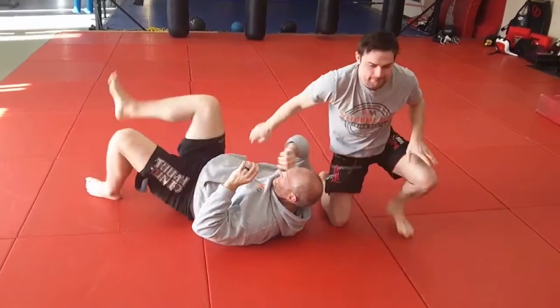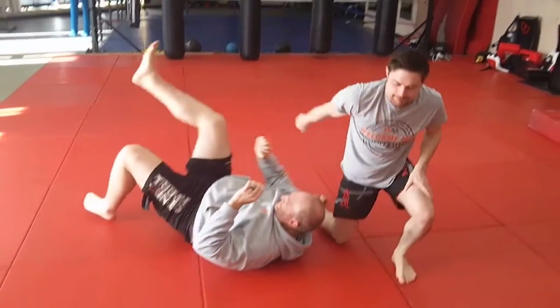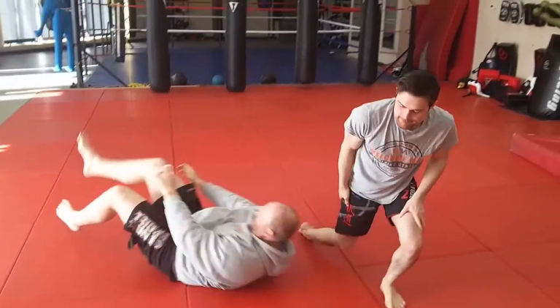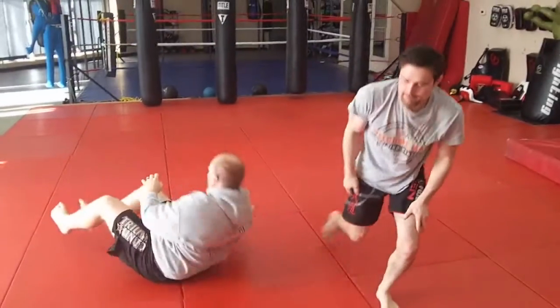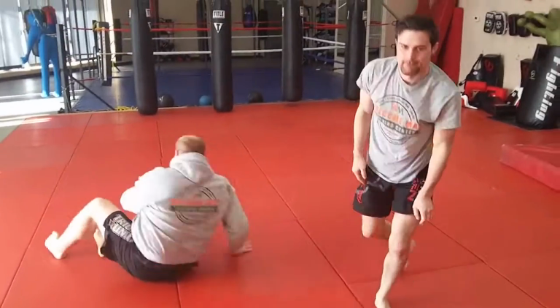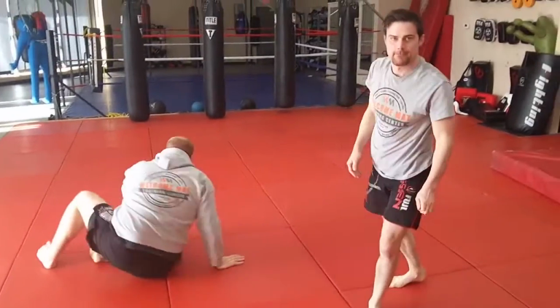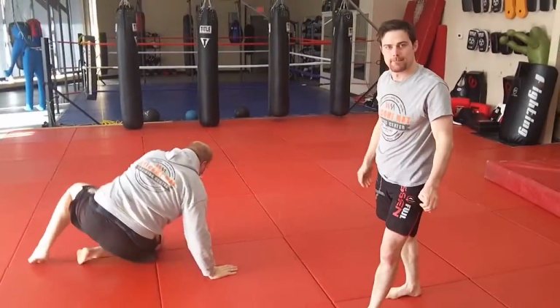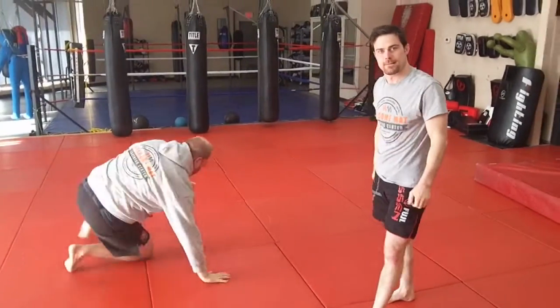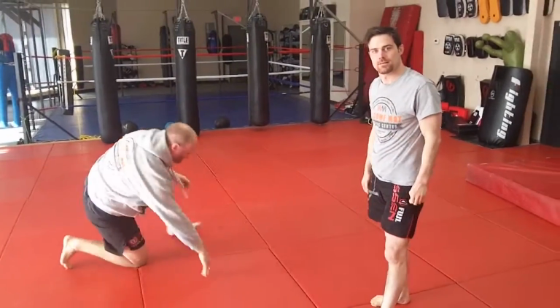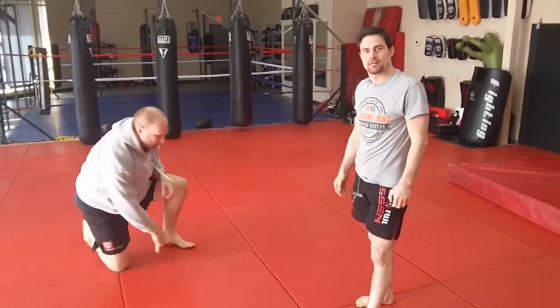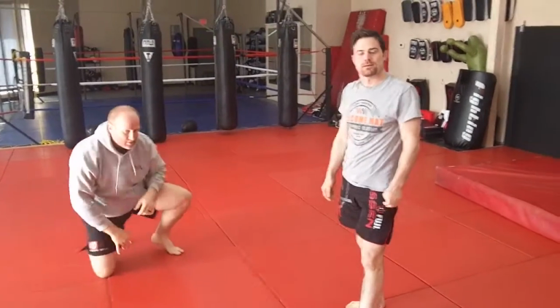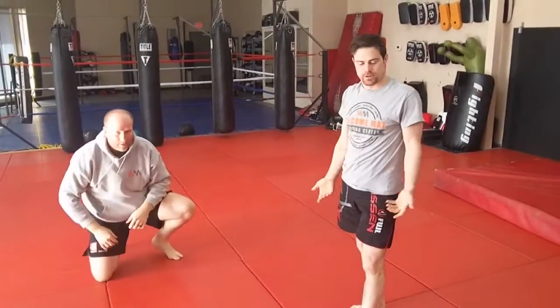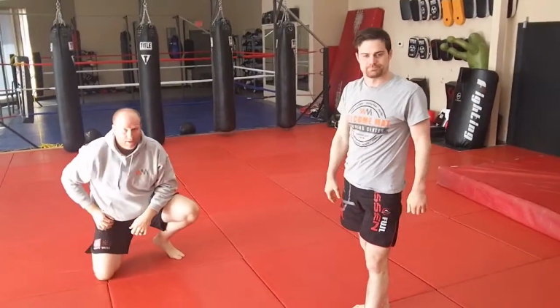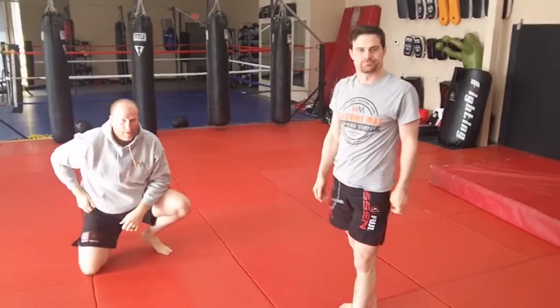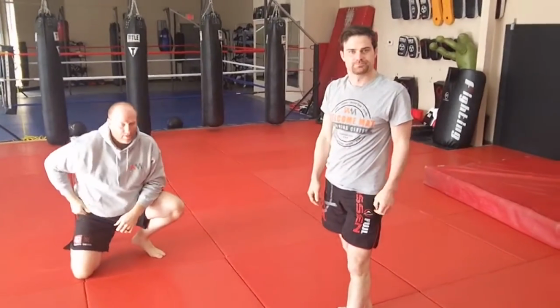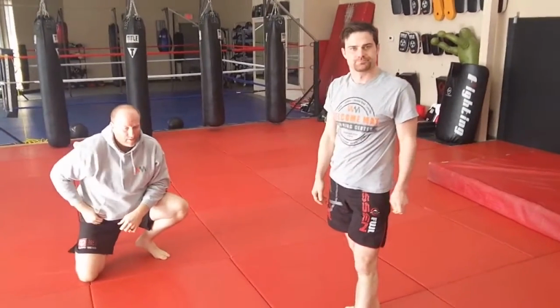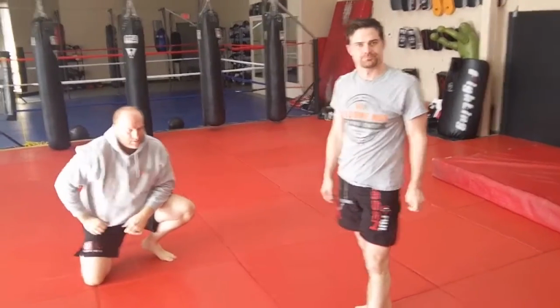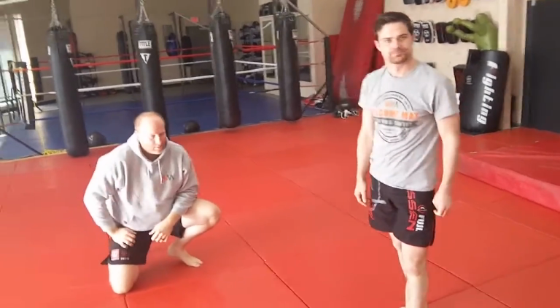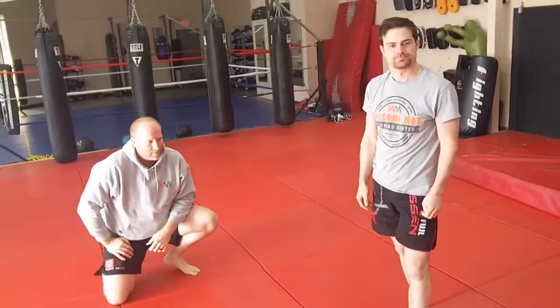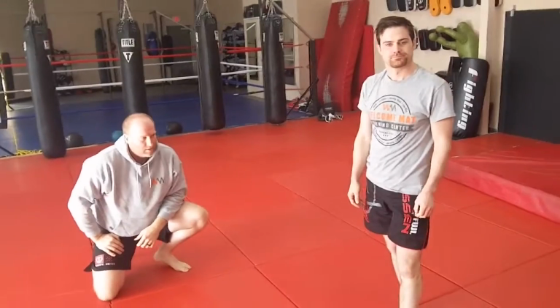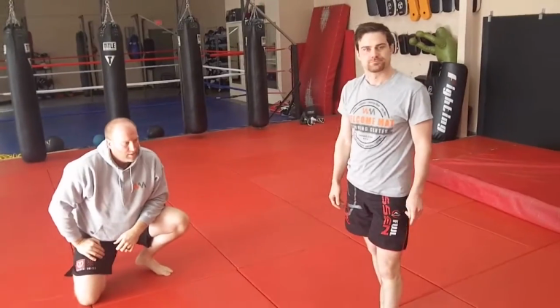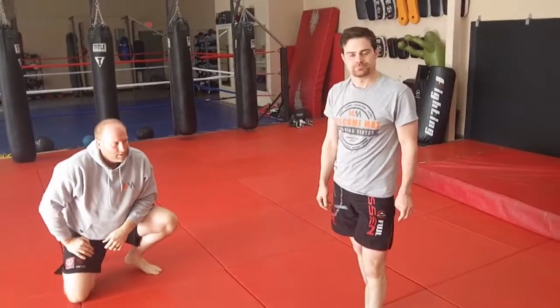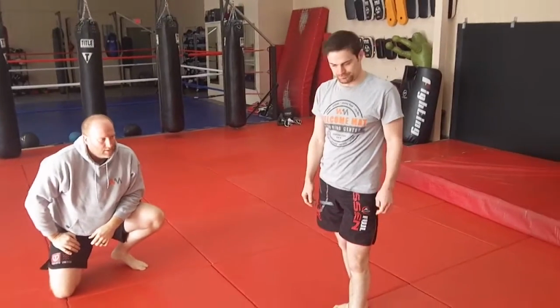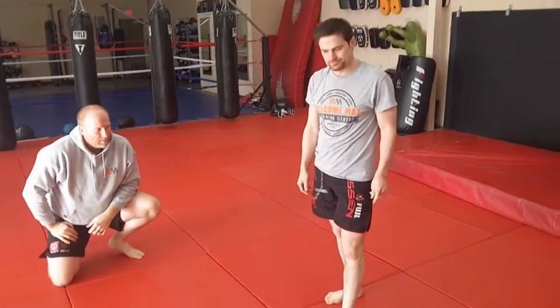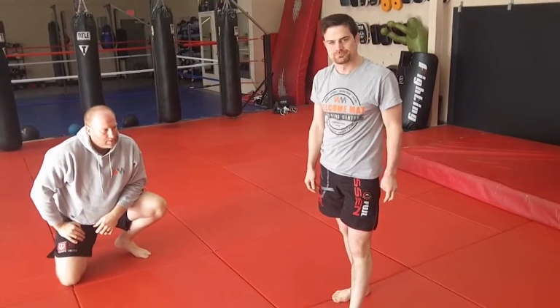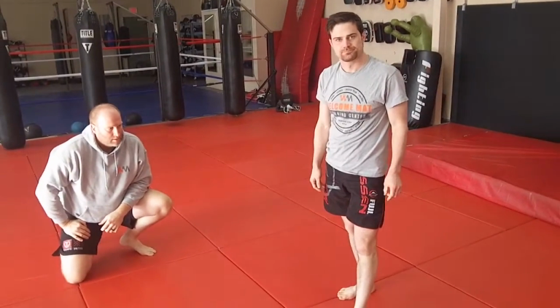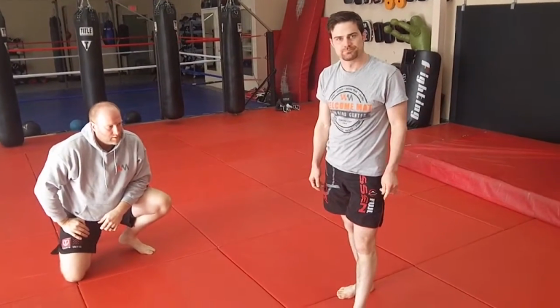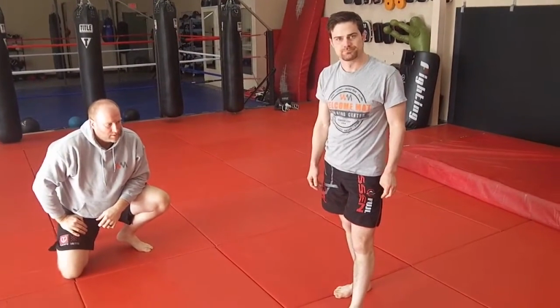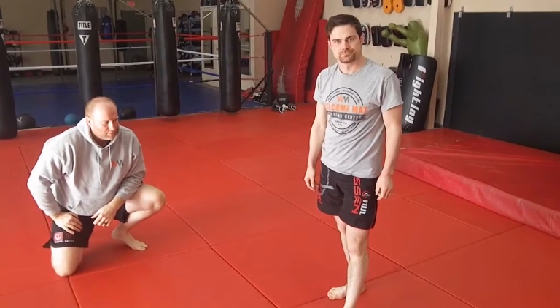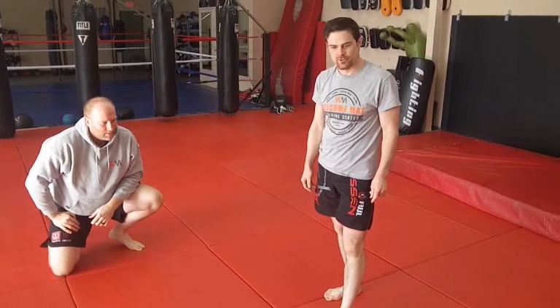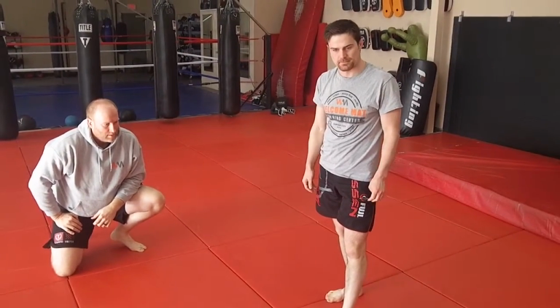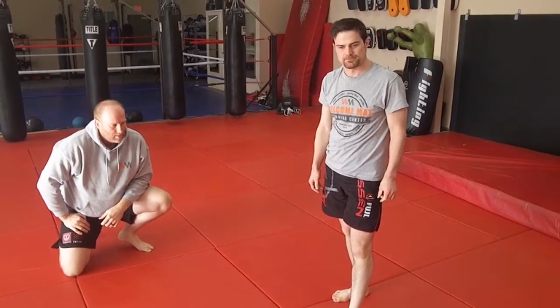You're getting your overhook or your whizzer with your left hand, and this is almost a straight-in entry, but the way you're jamming the foot in there makes it work.